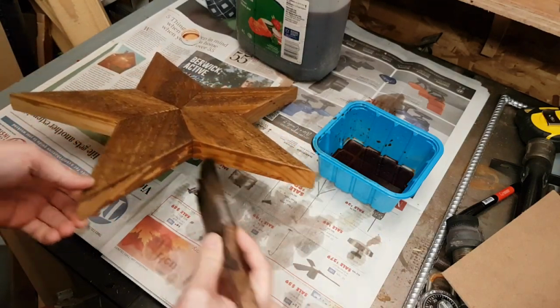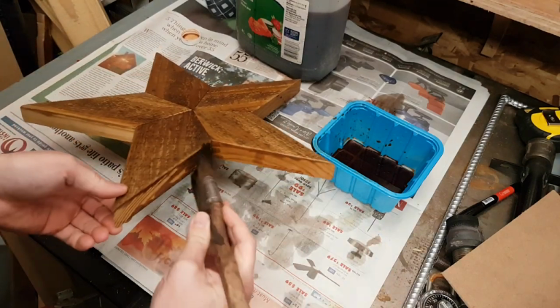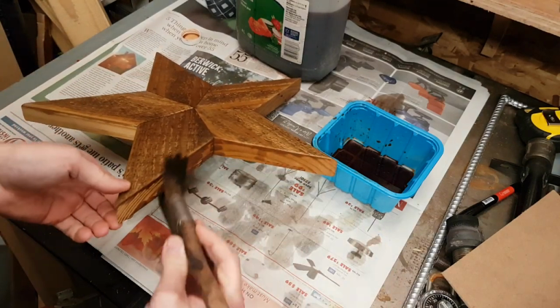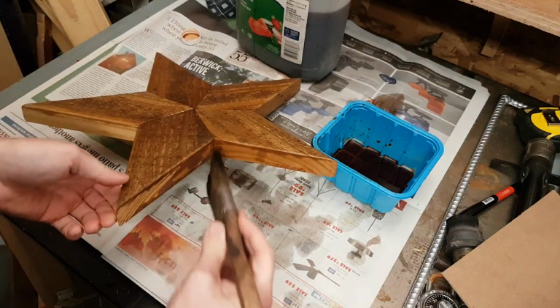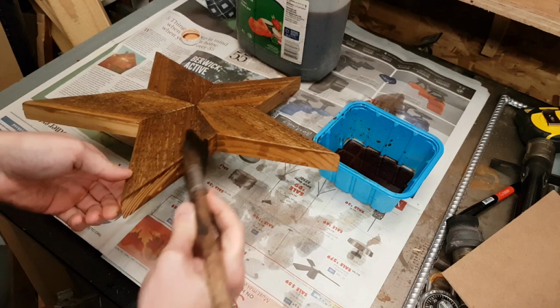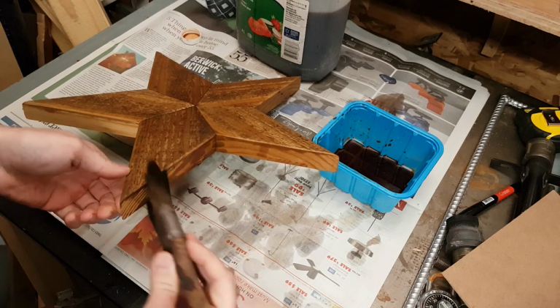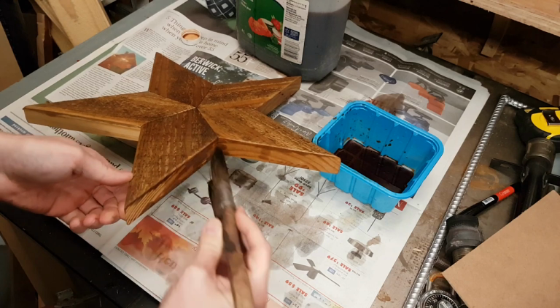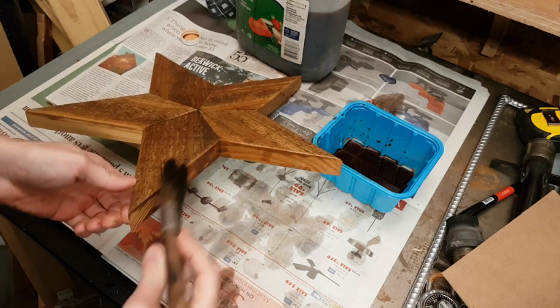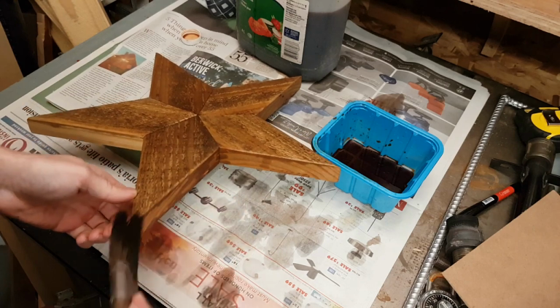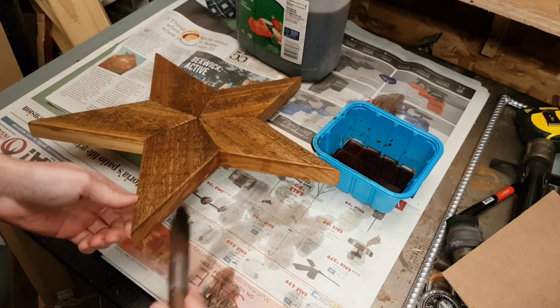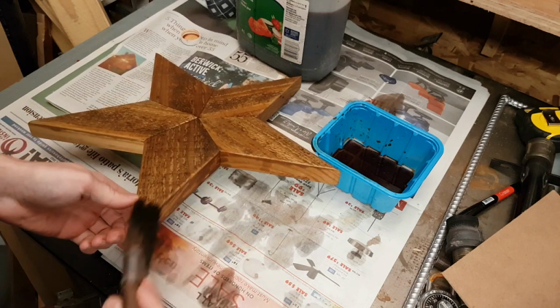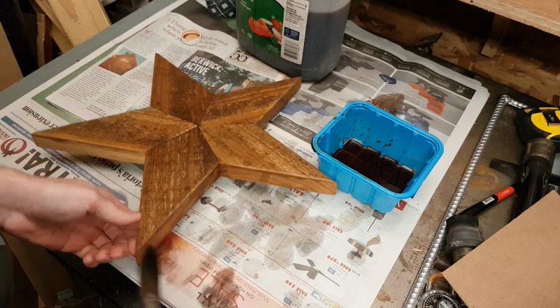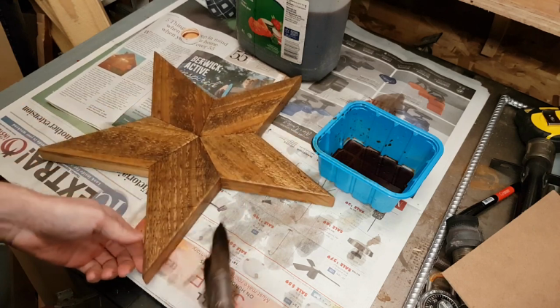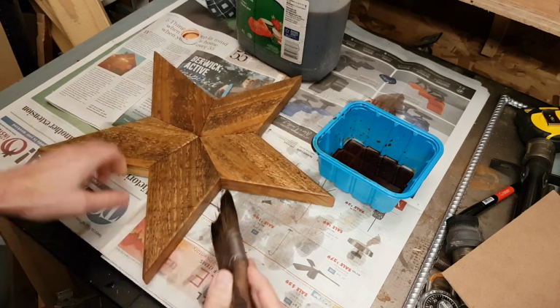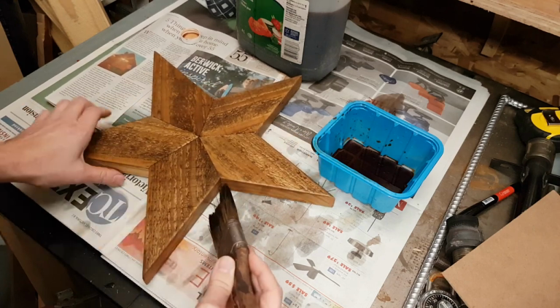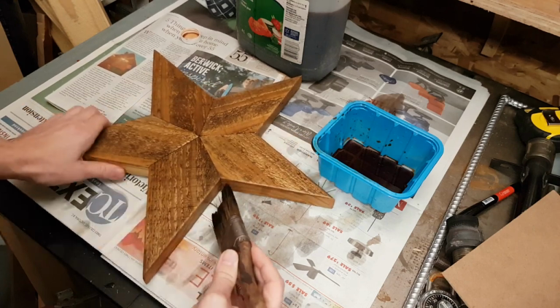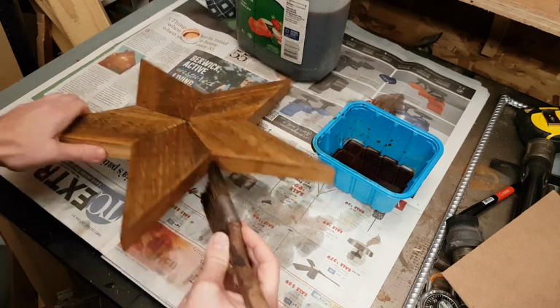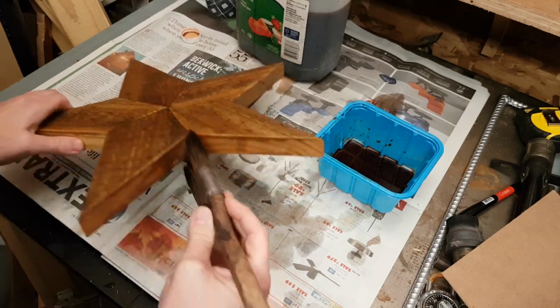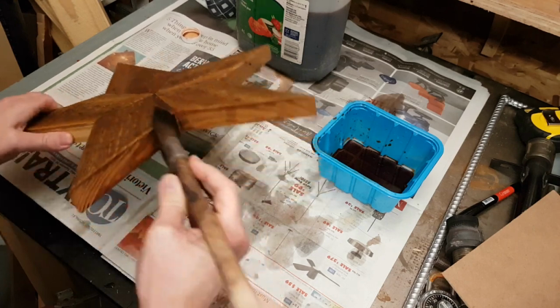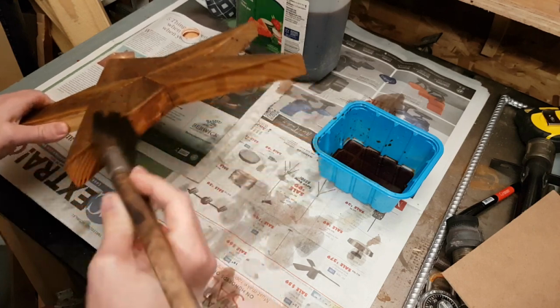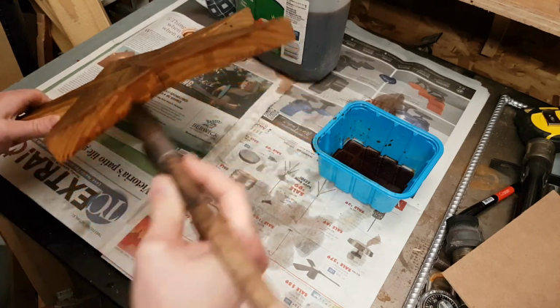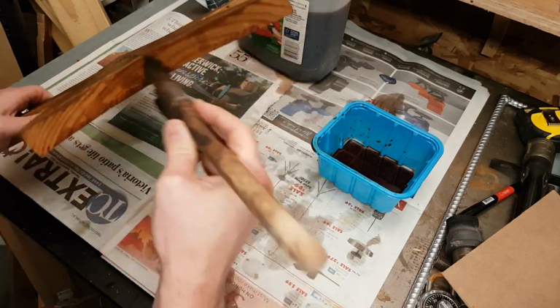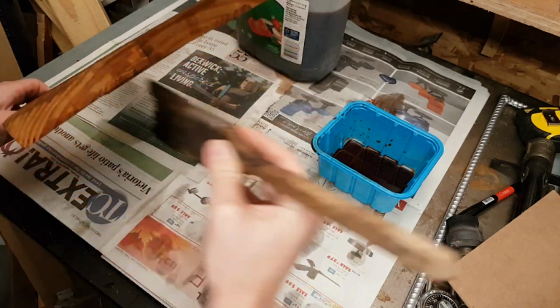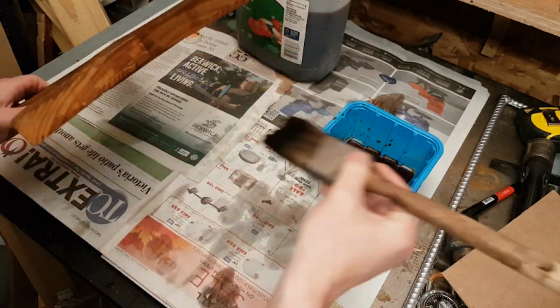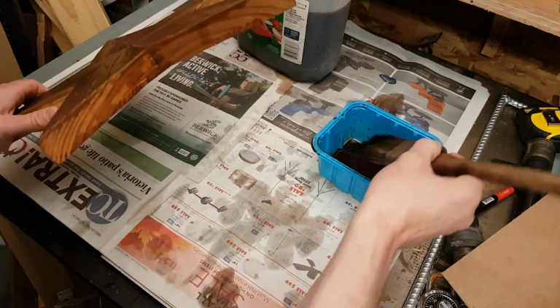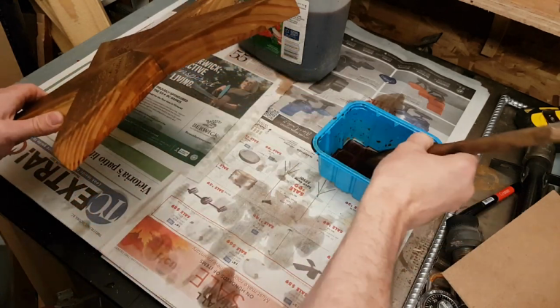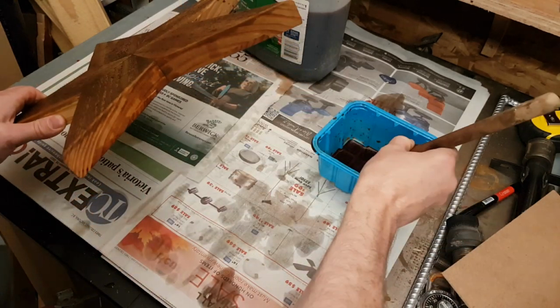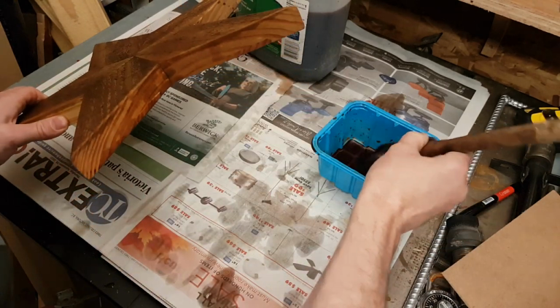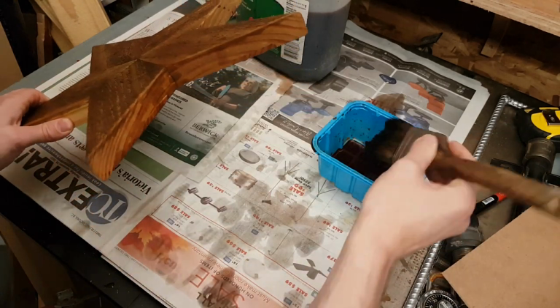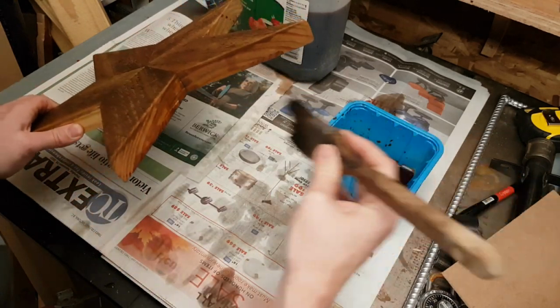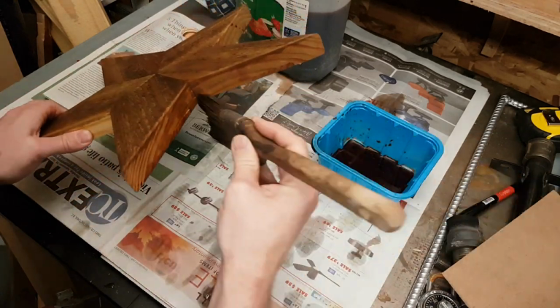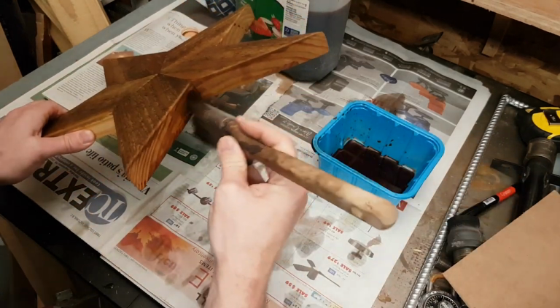If you get this stuff on your skin it will stain your skin for many many days — I kind of wish I'd put some gloves on.